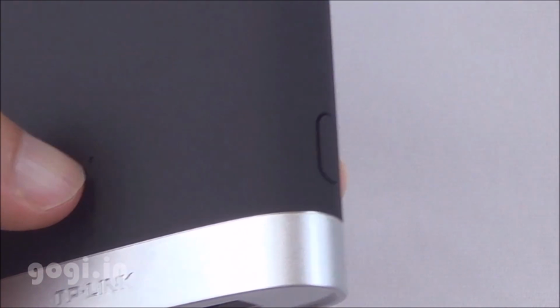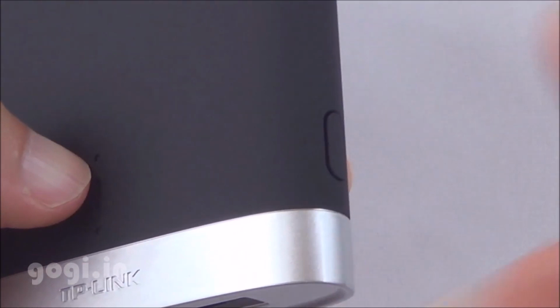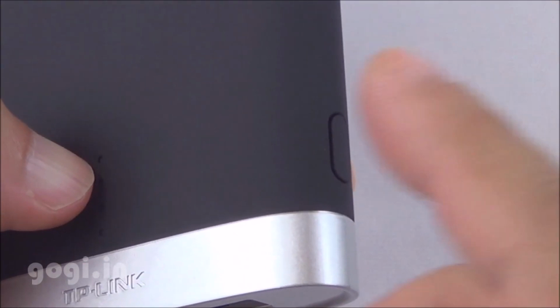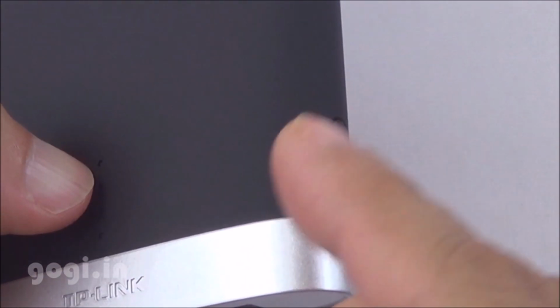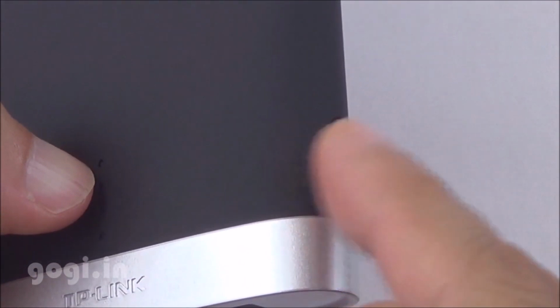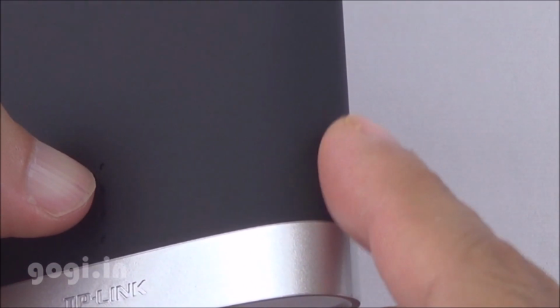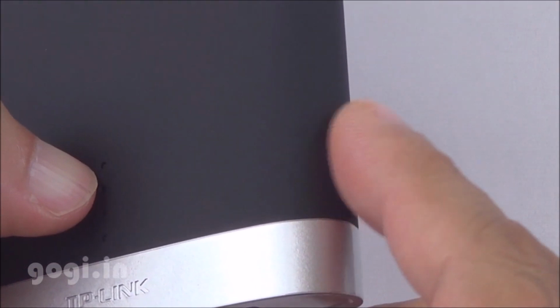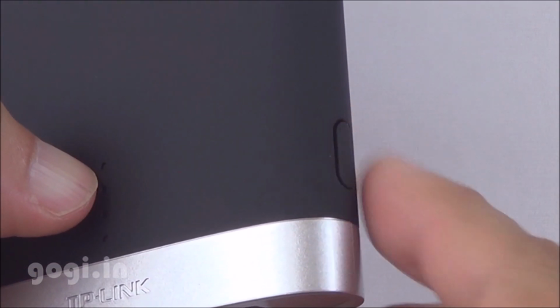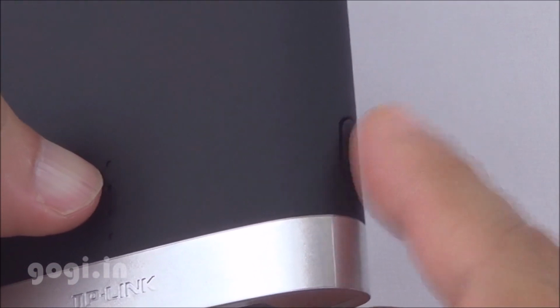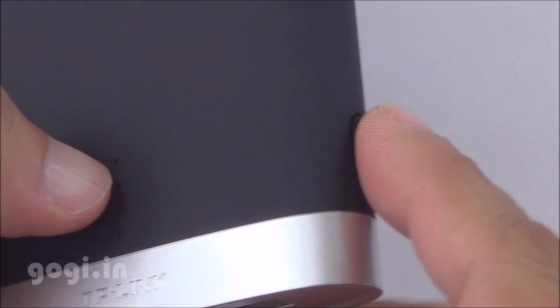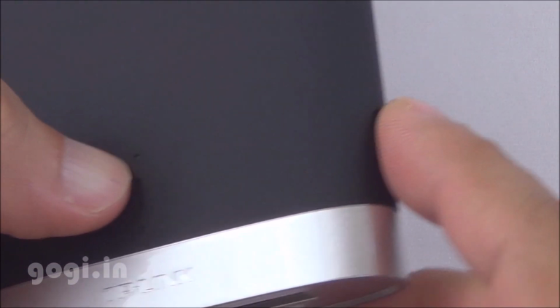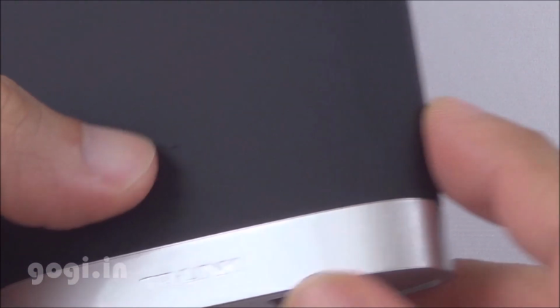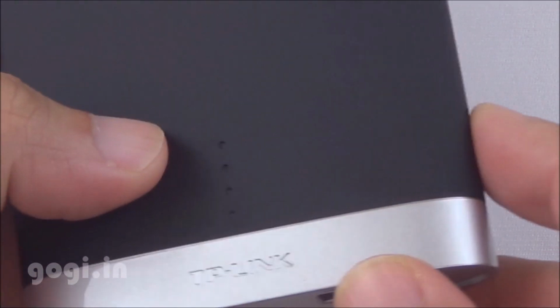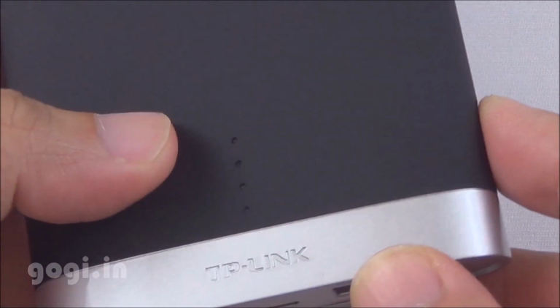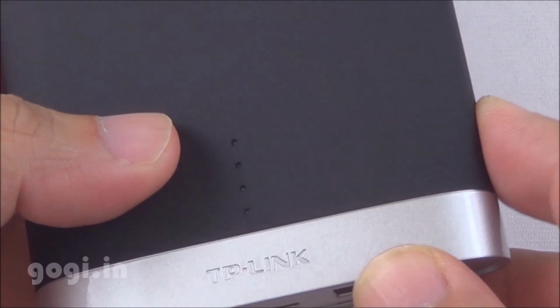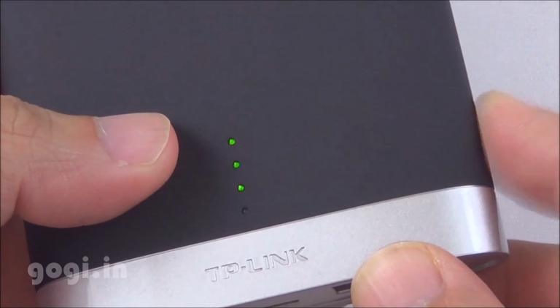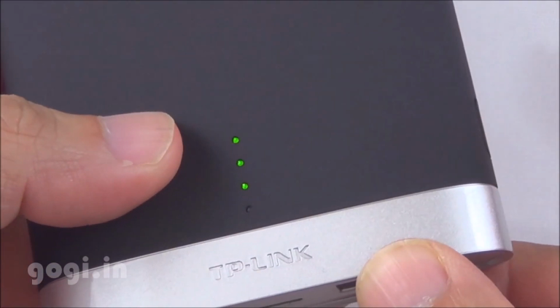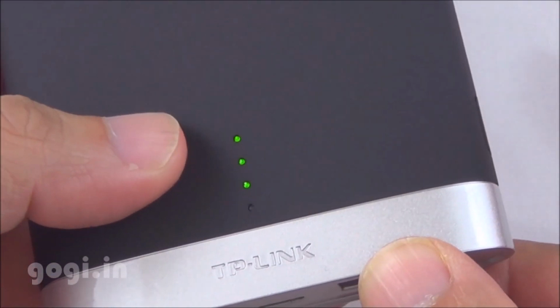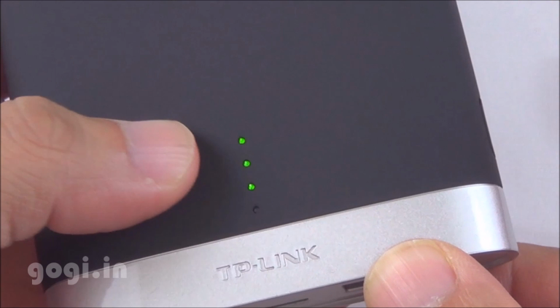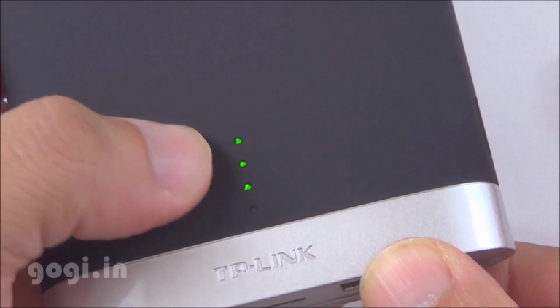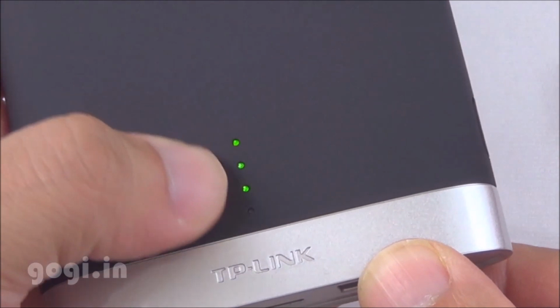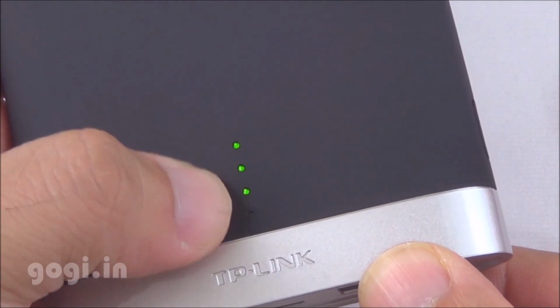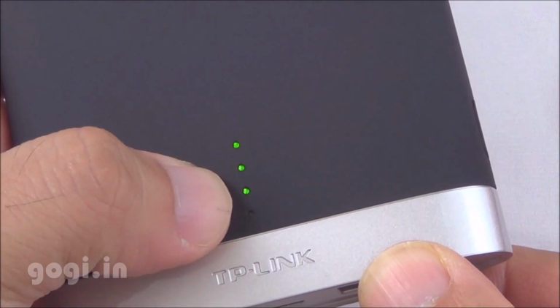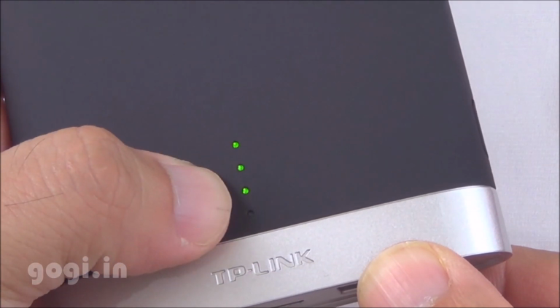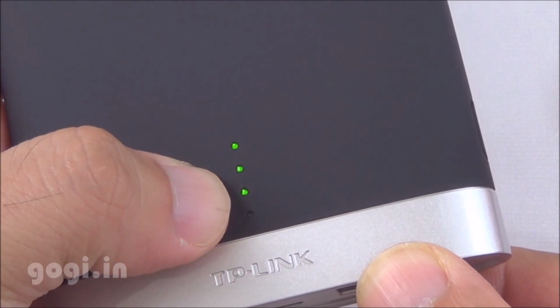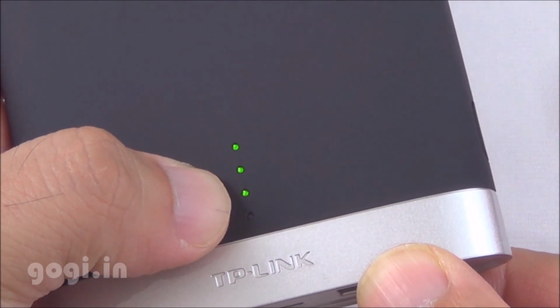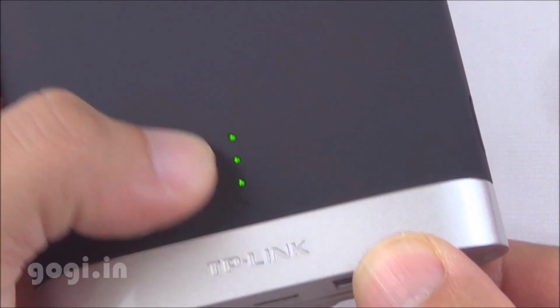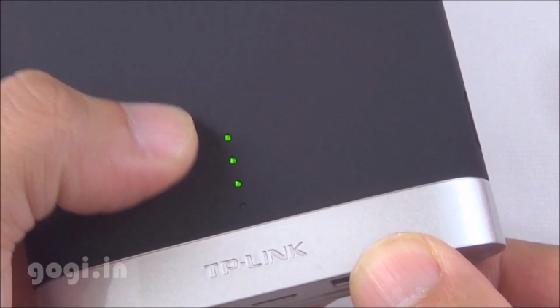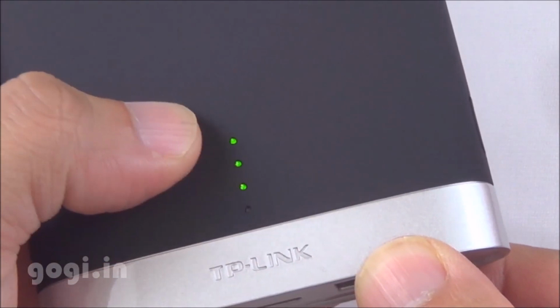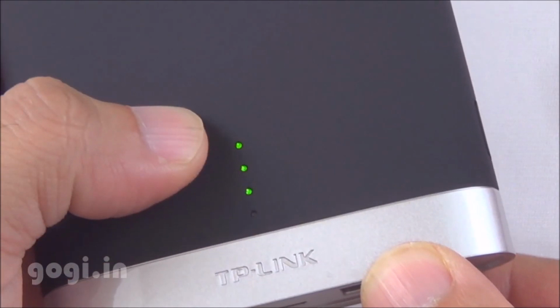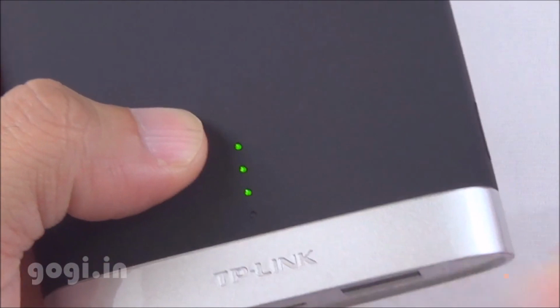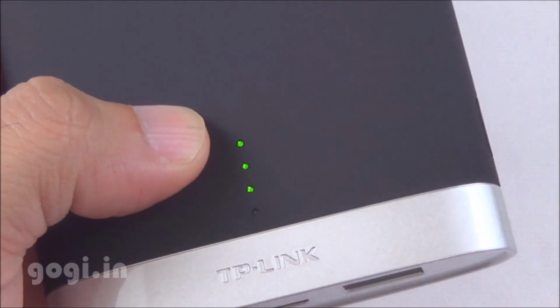This is the power indicator button. When you press it, the LEDs will light up, giving you an idea about the battery level.